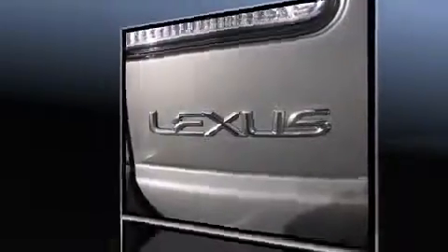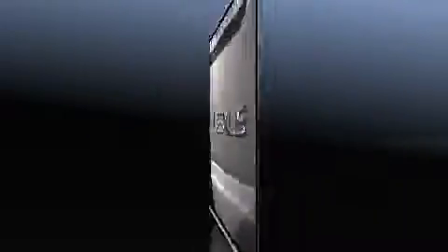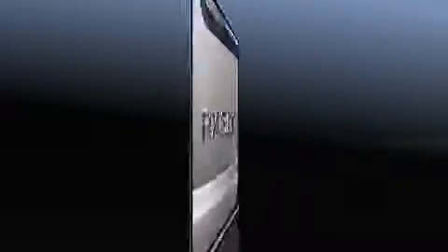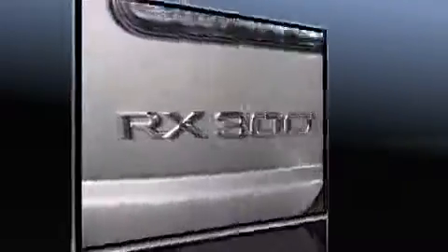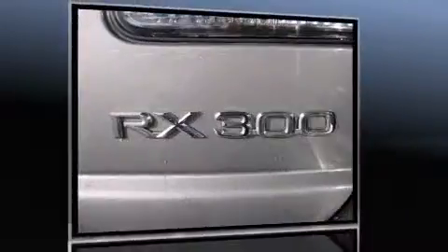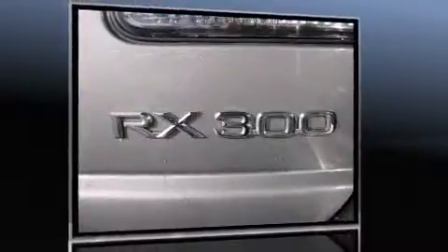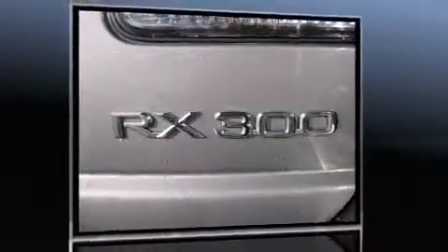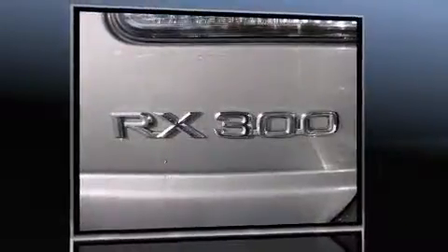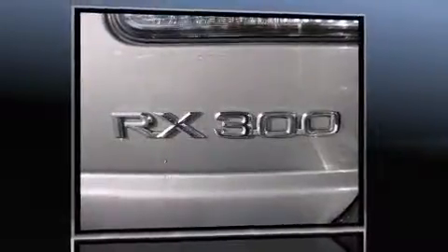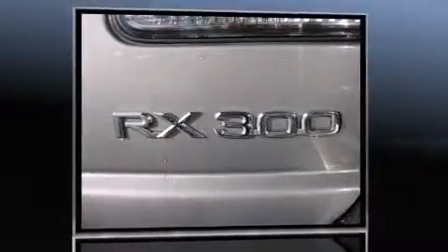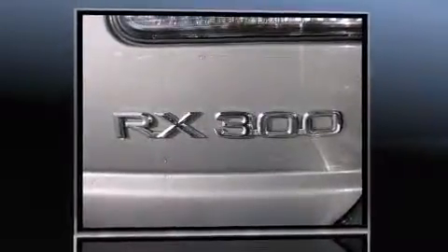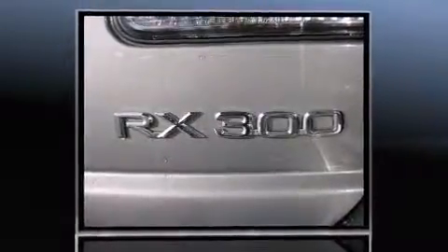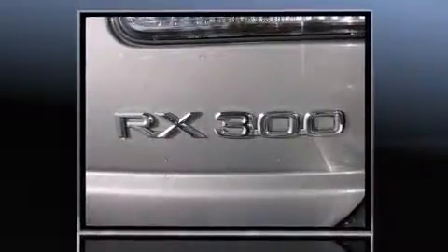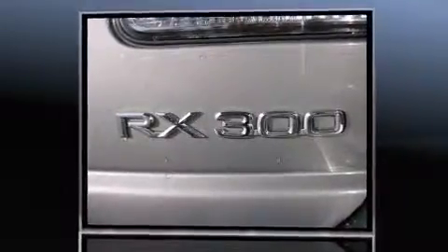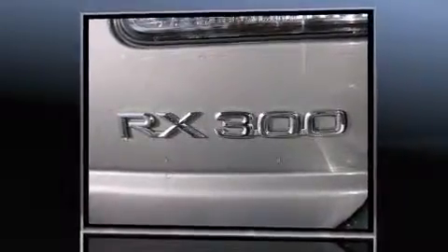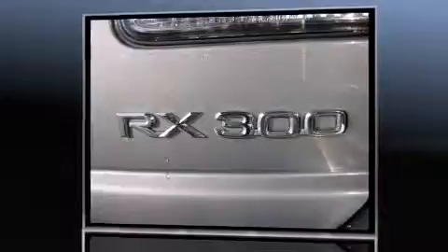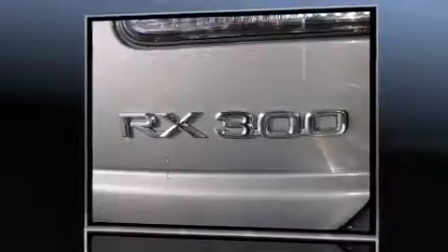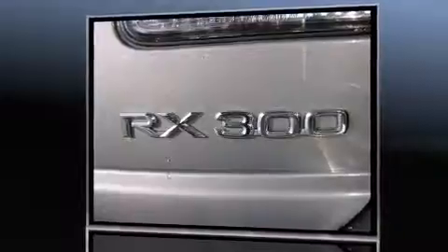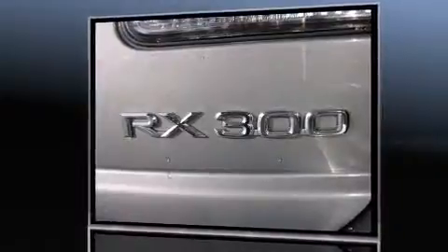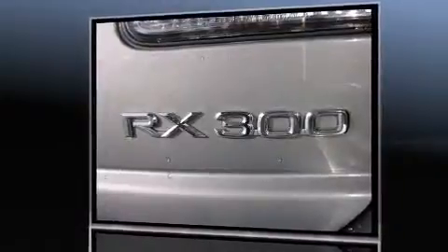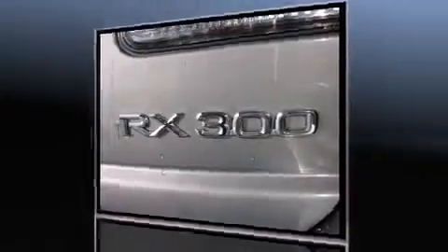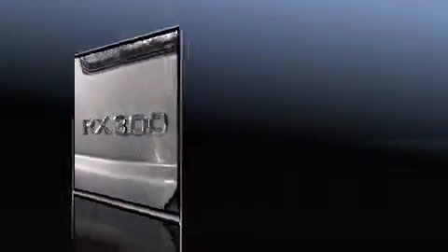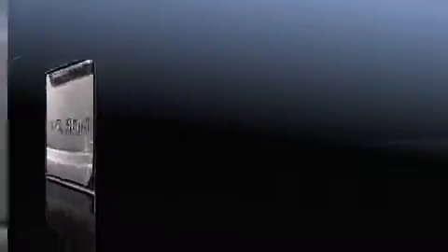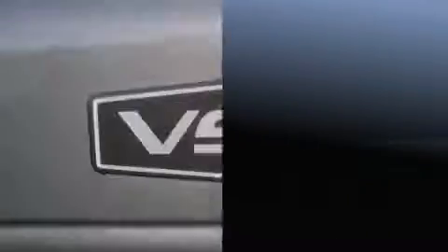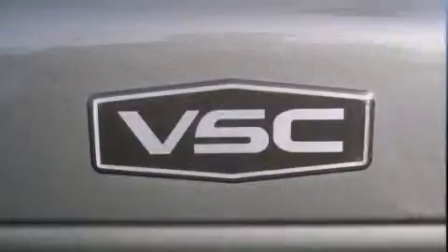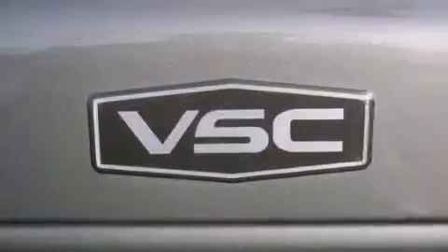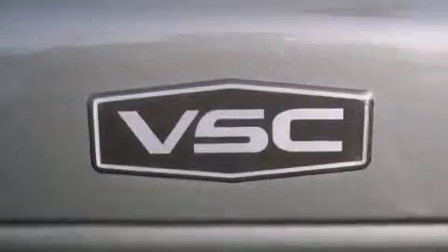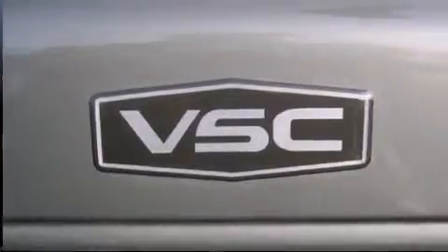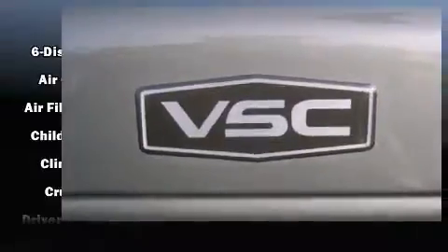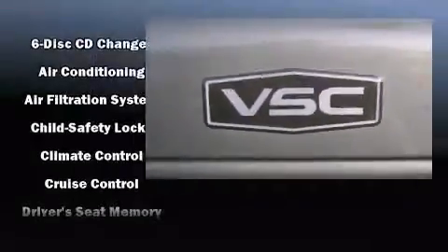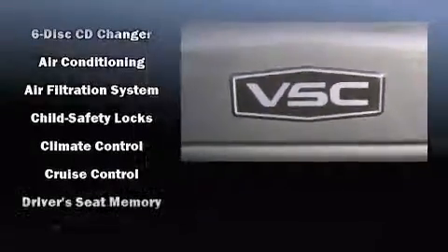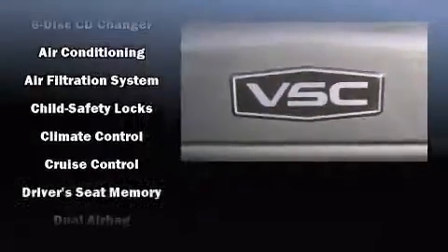Audio features include an AM-FM radio, a cassette player, and seven speakers, enhancing the audio experience throughout the interior.